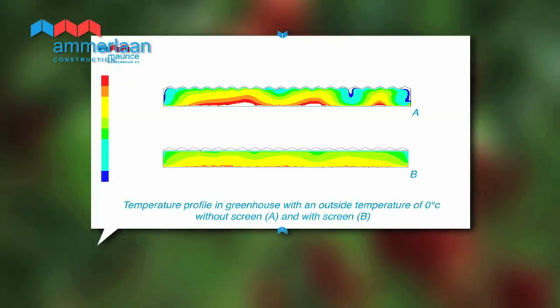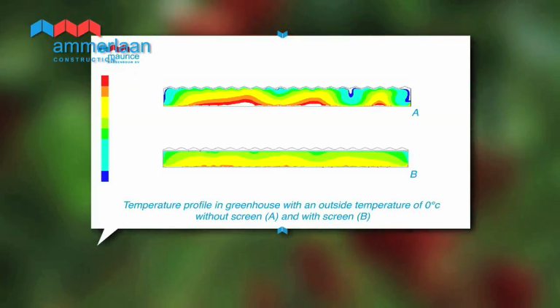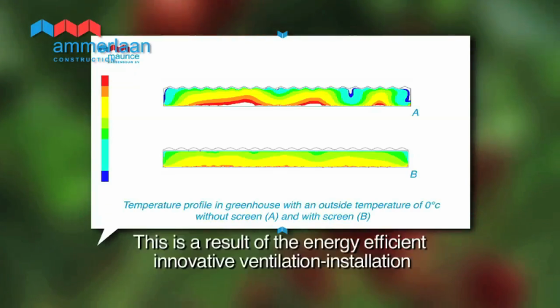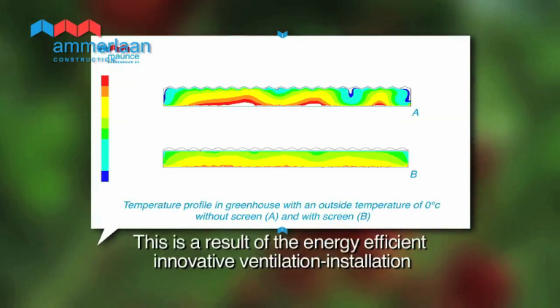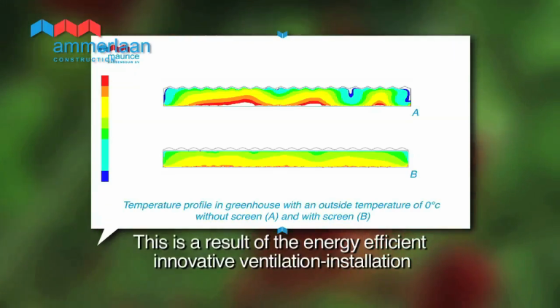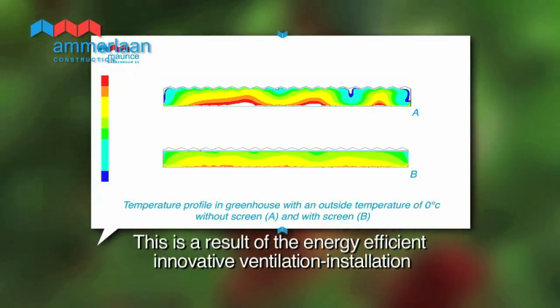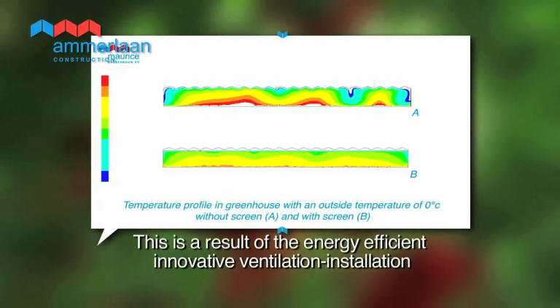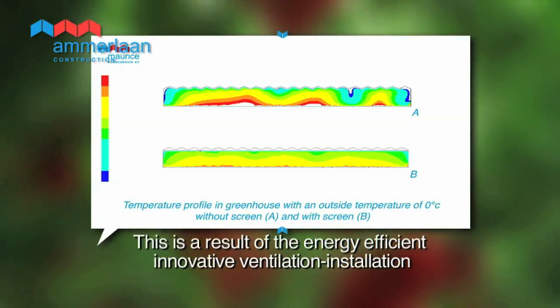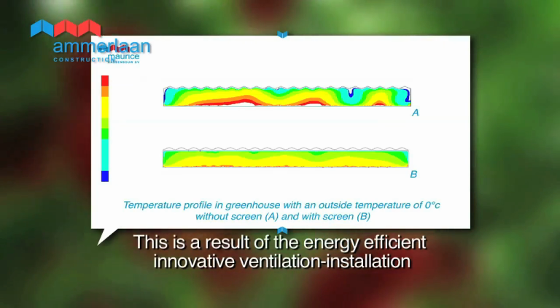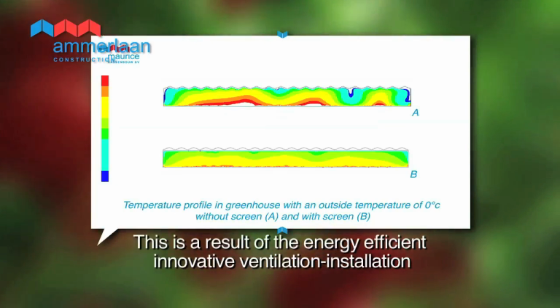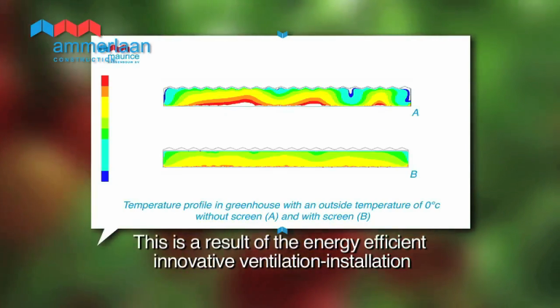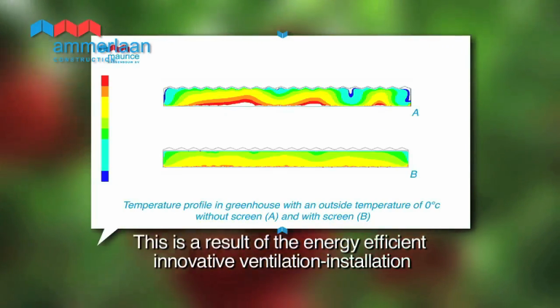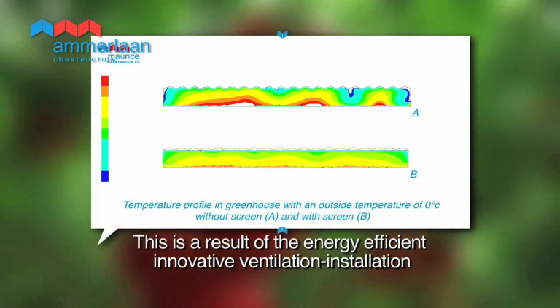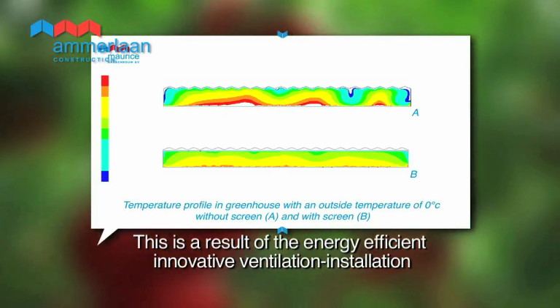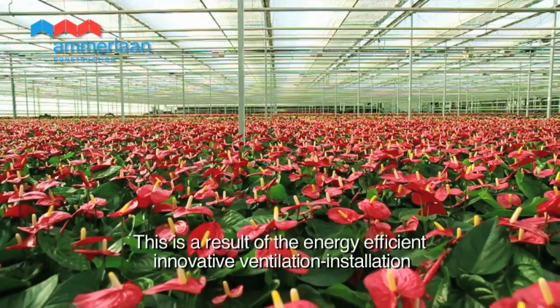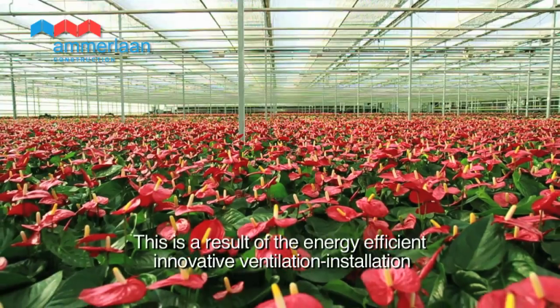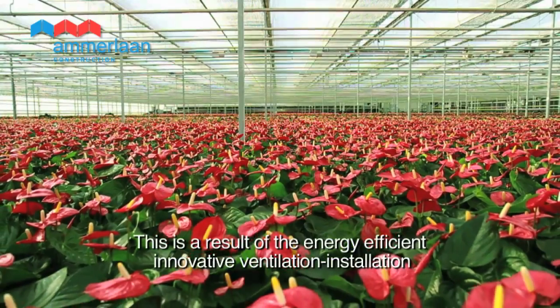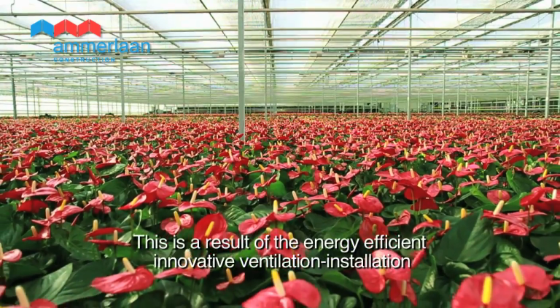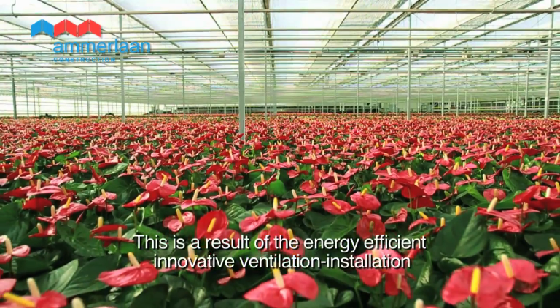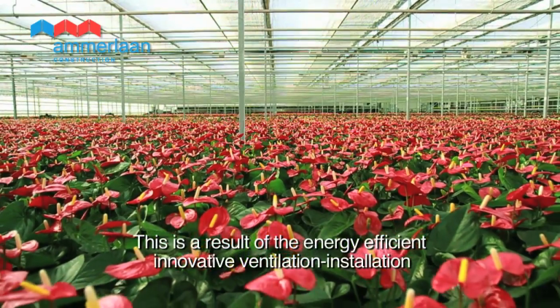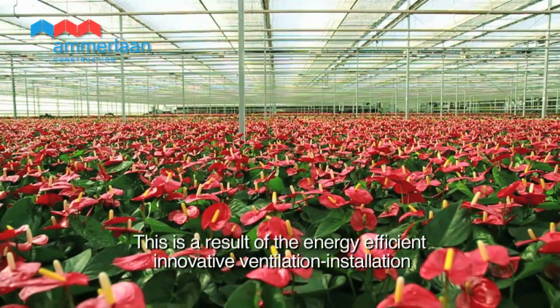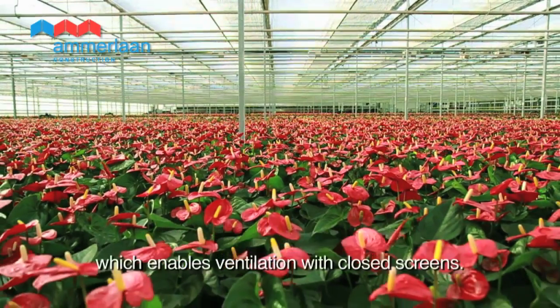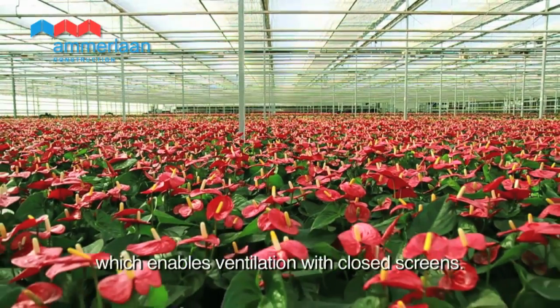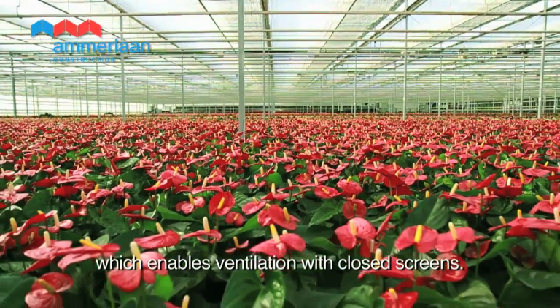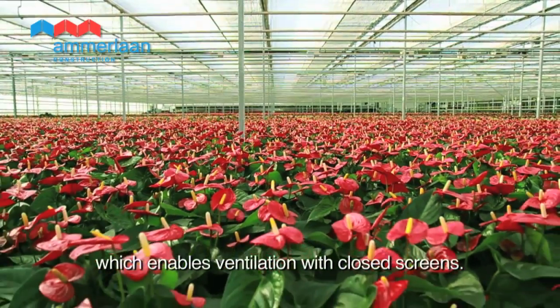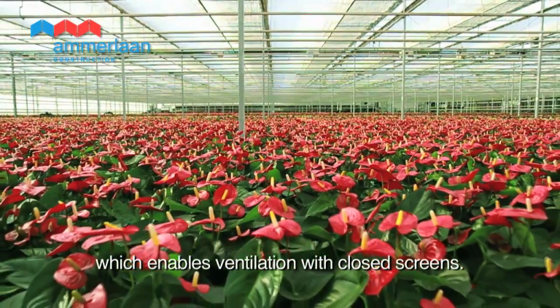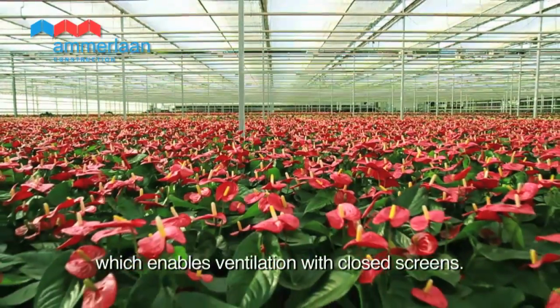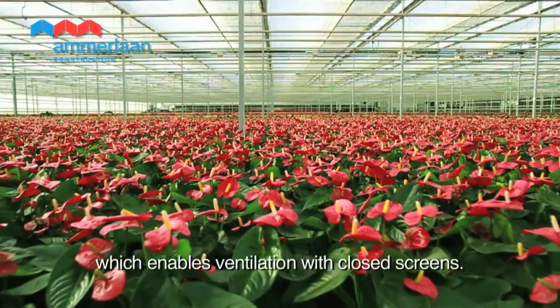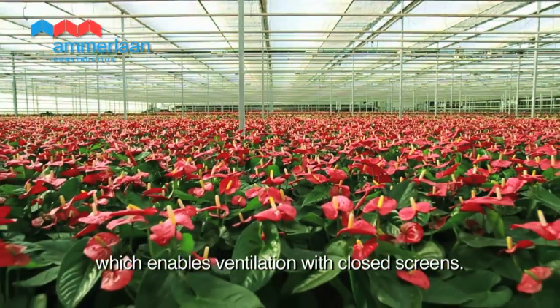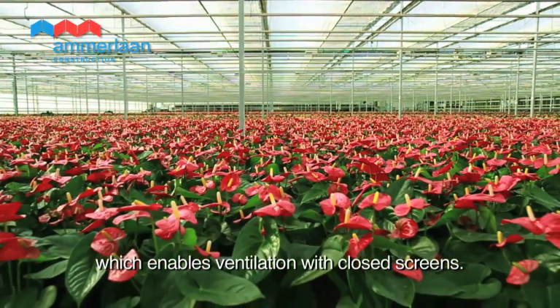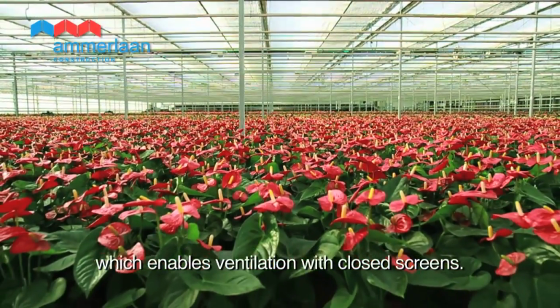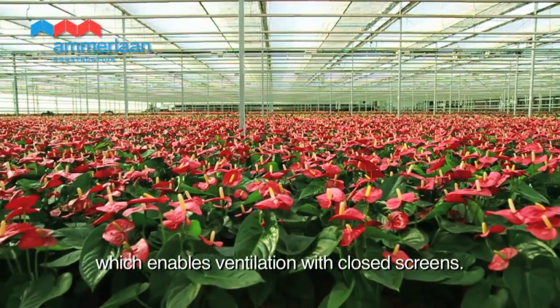This is a result of the energy efficient innovative ventilation installation, which enables ventilation with closed screens.